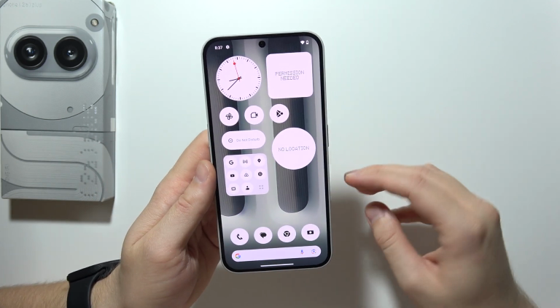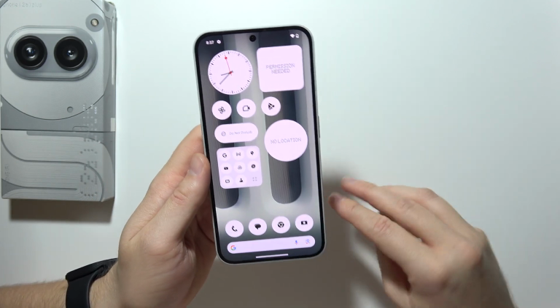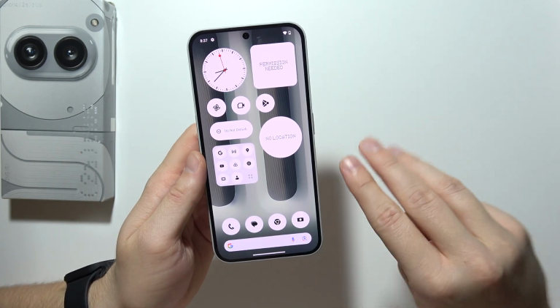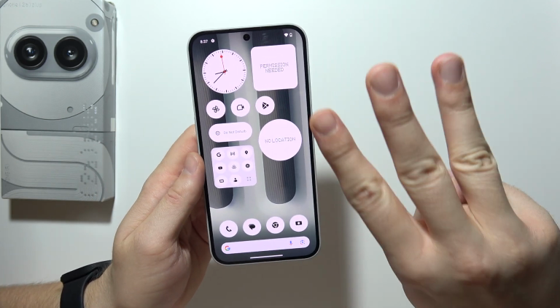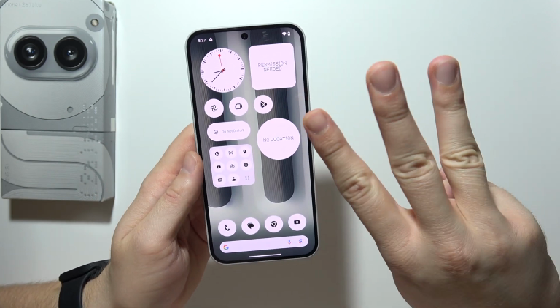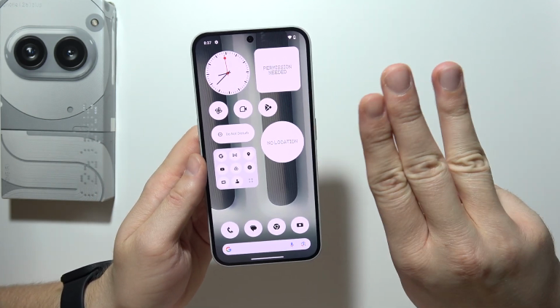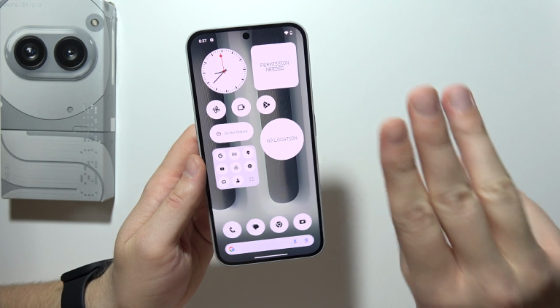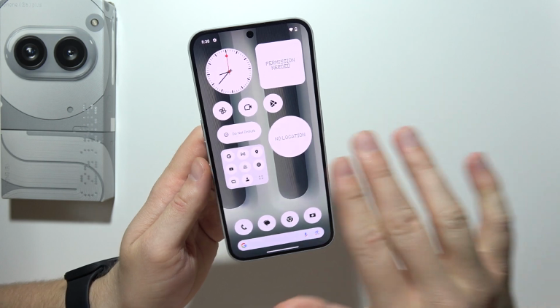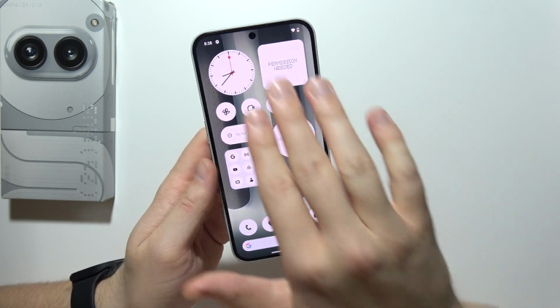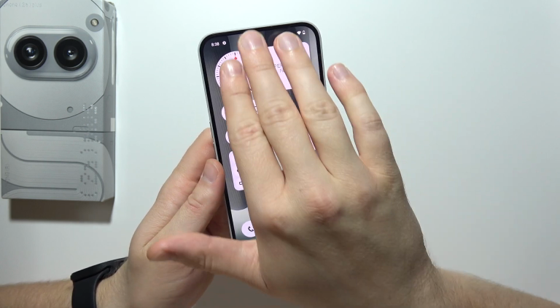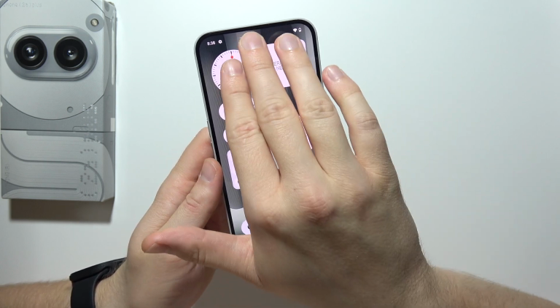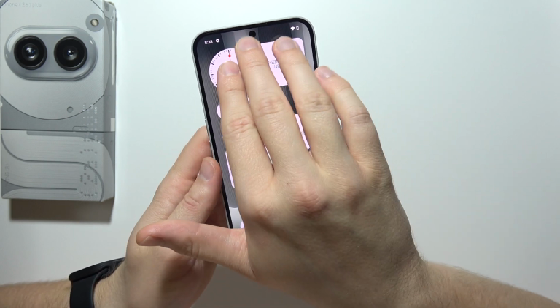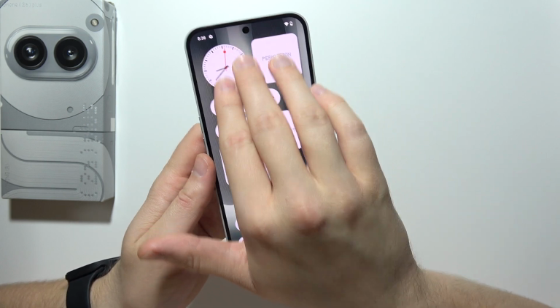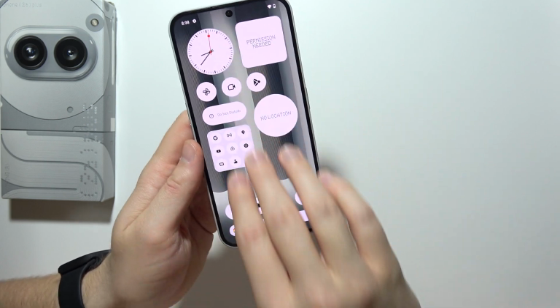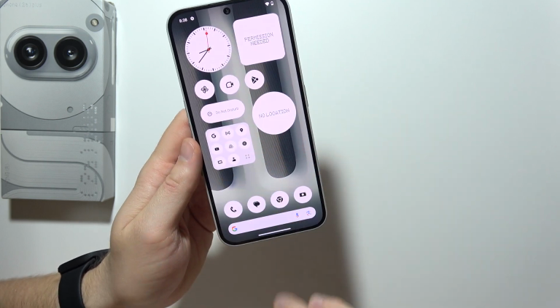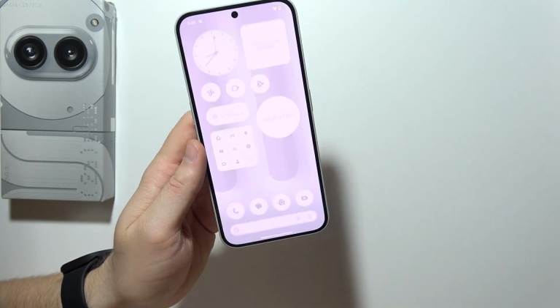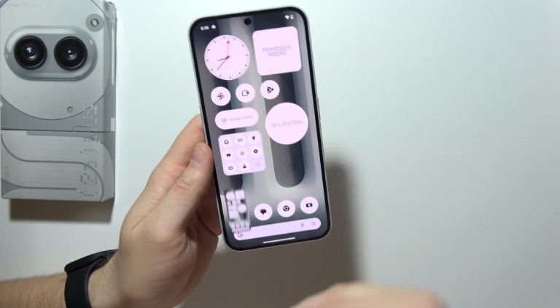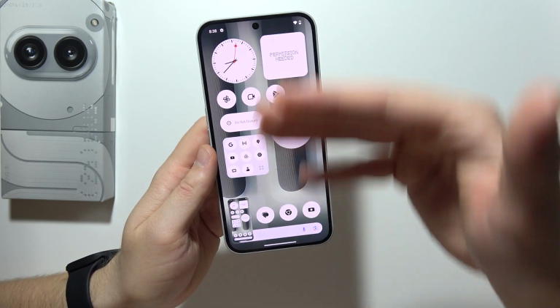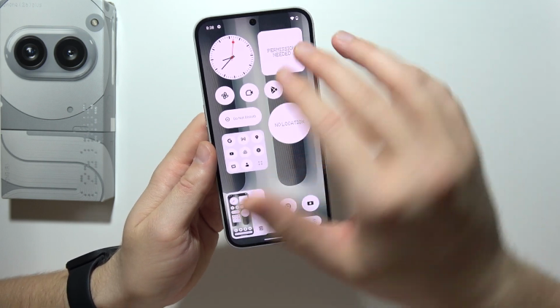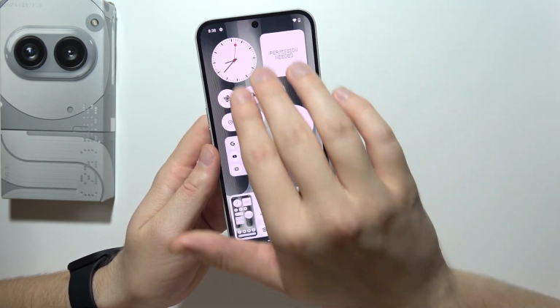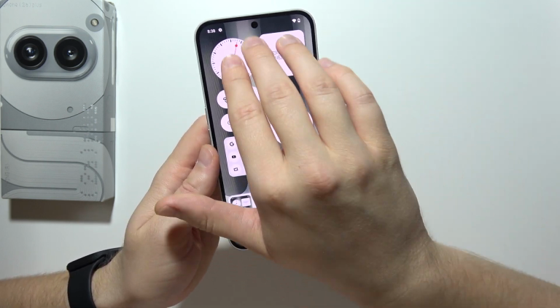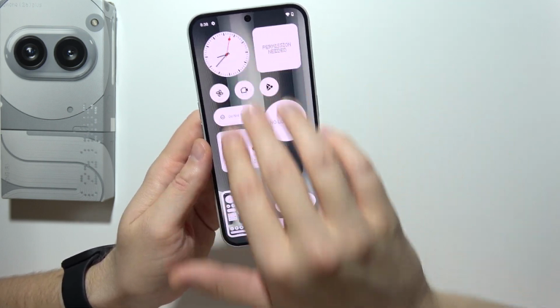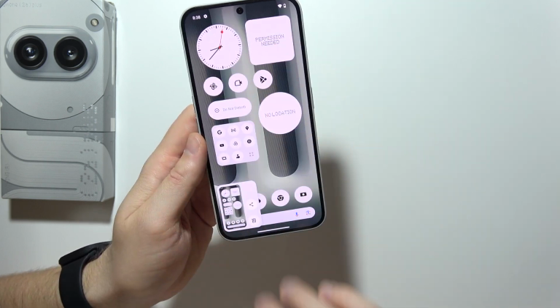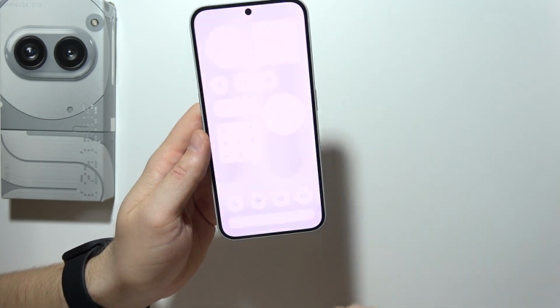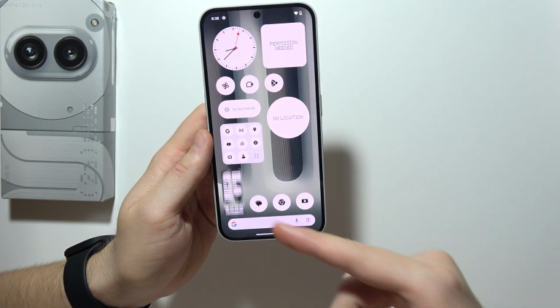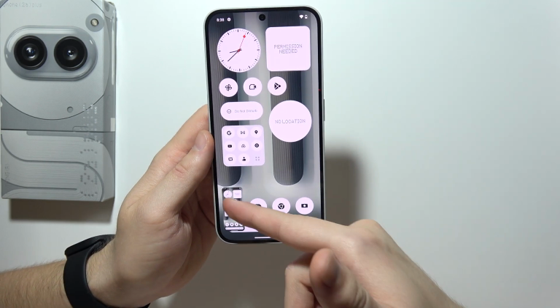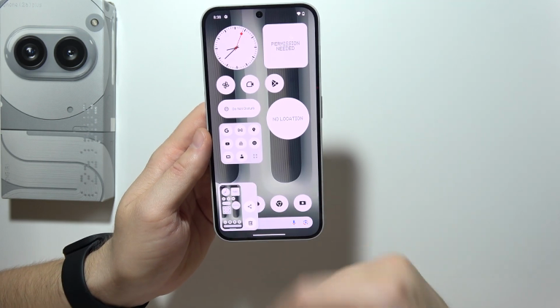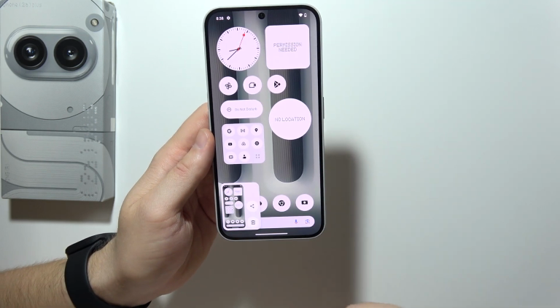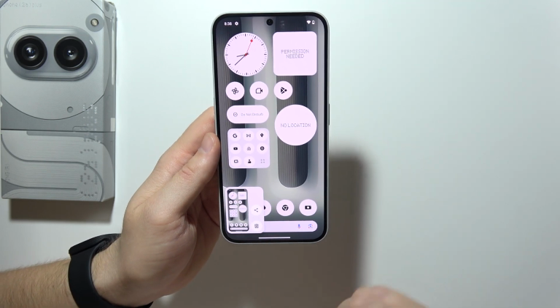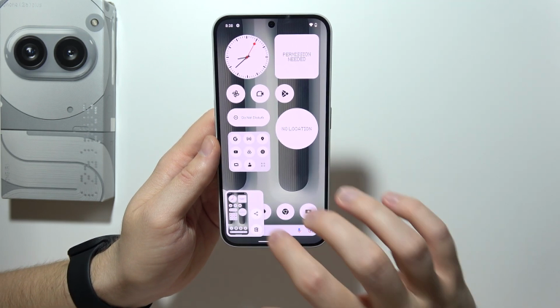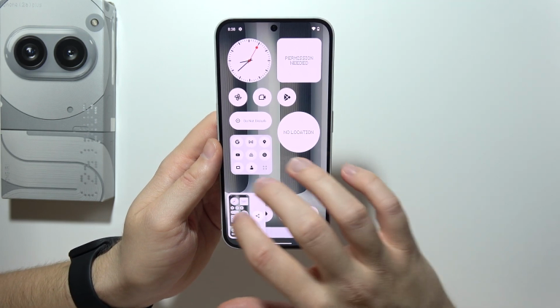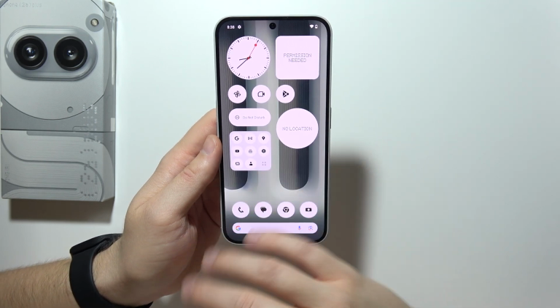The second method requires you to use three fingers and swipe from the top of the screen. Your screen will flash and the screenshot will be taken.